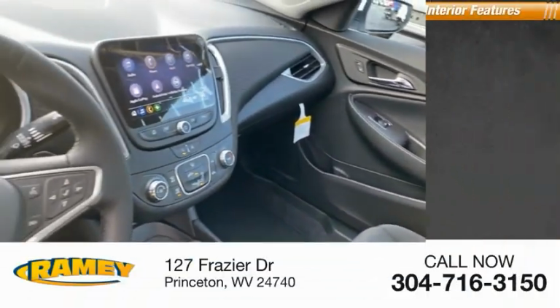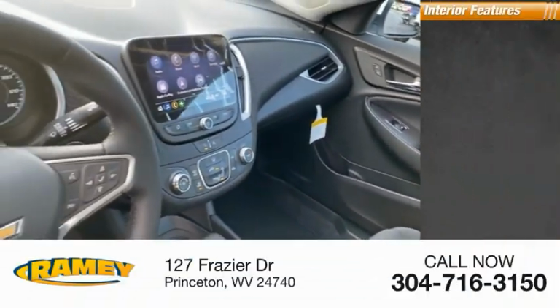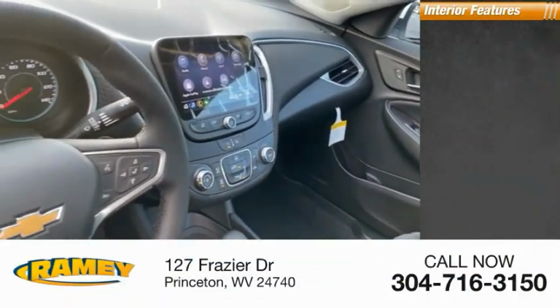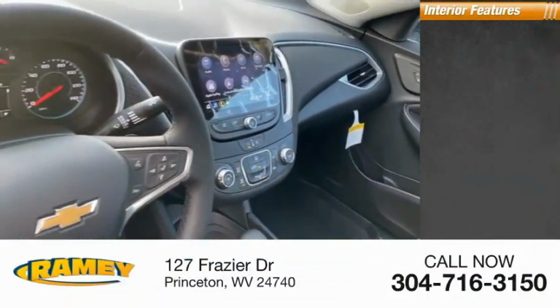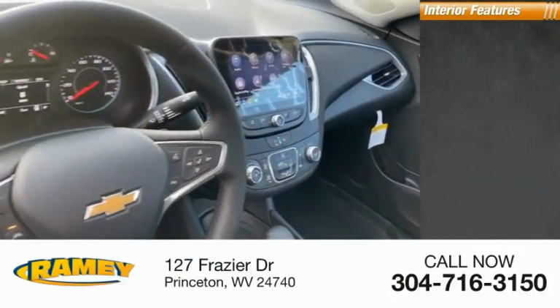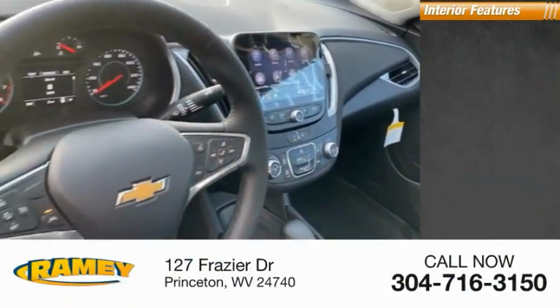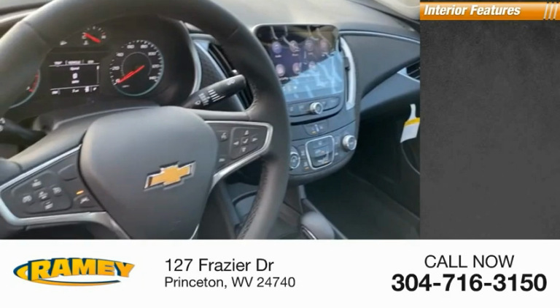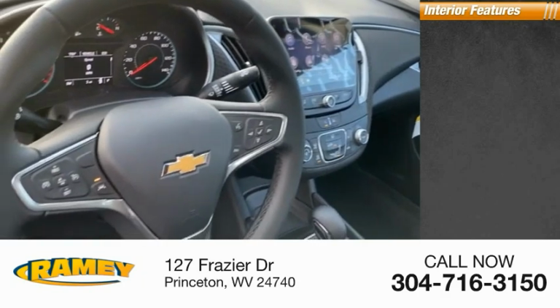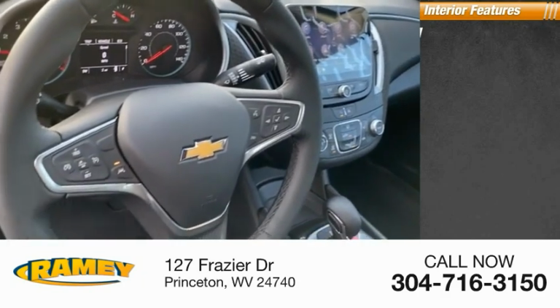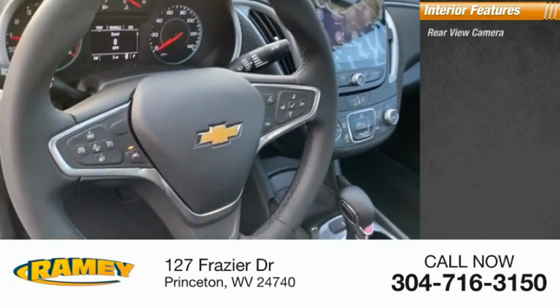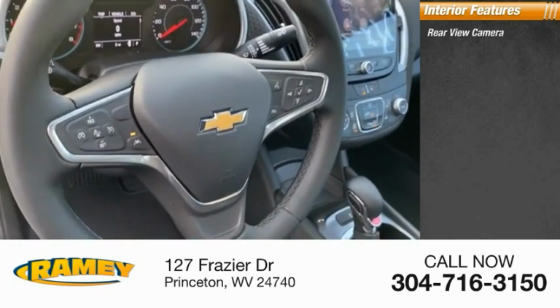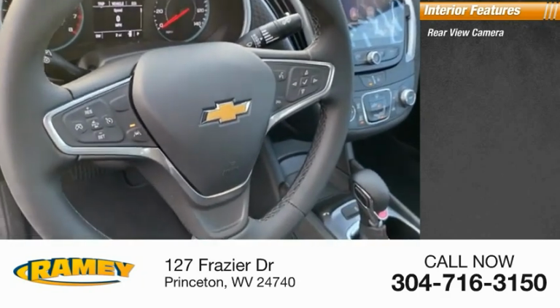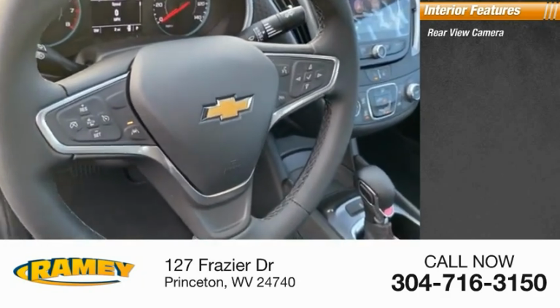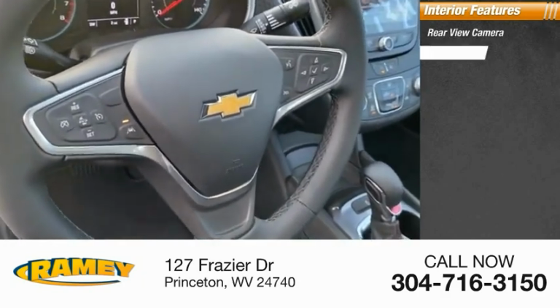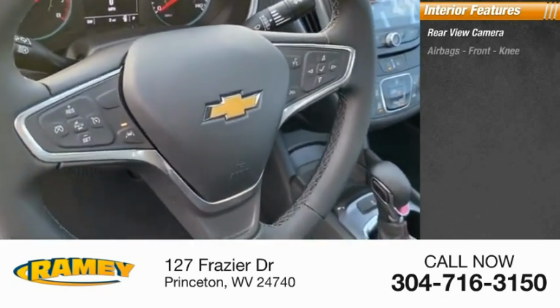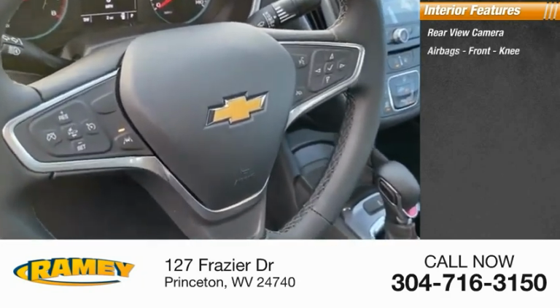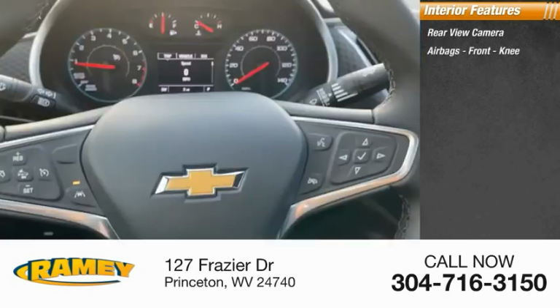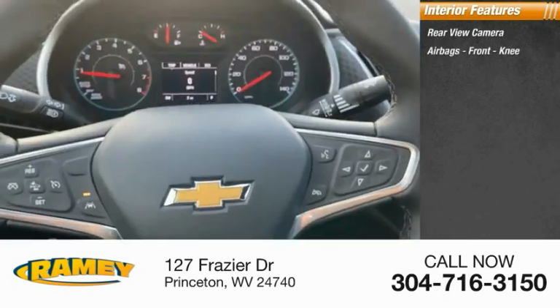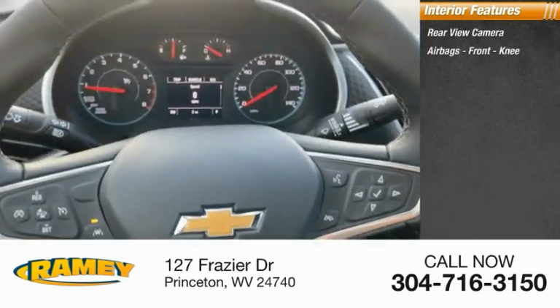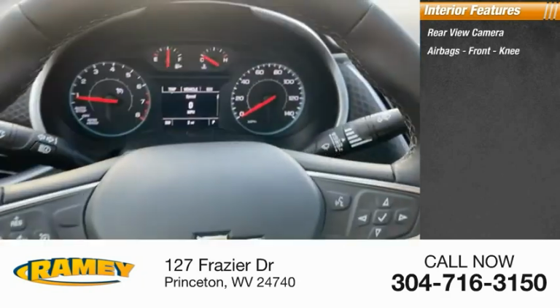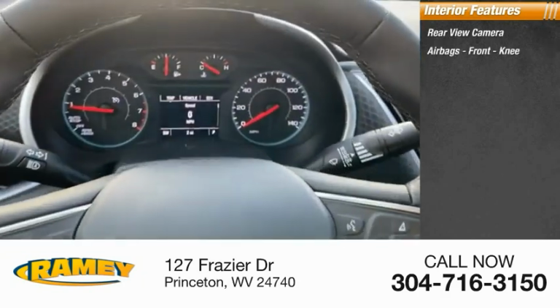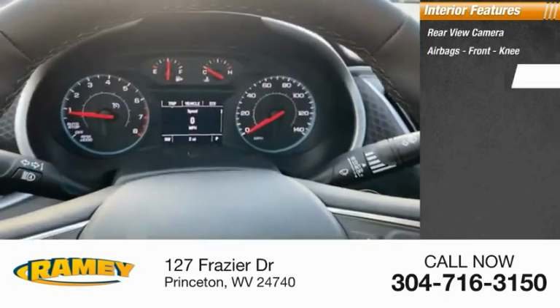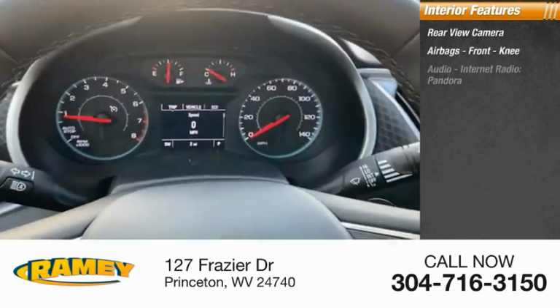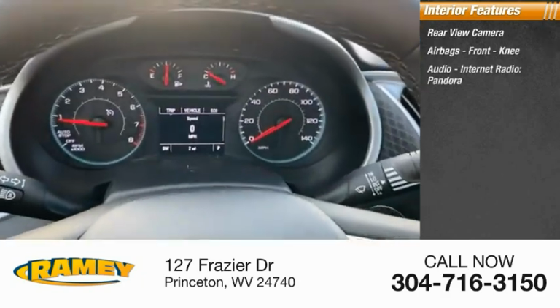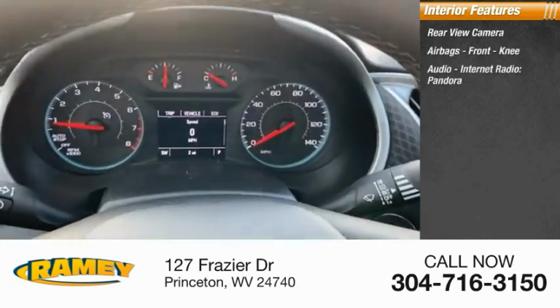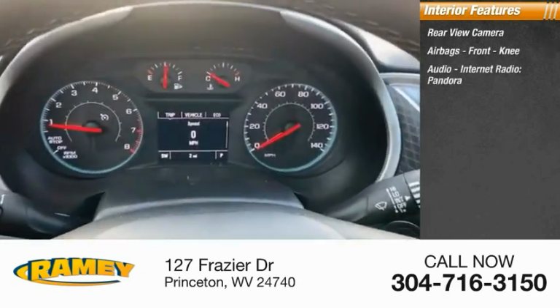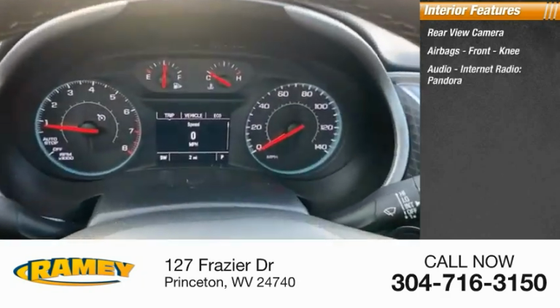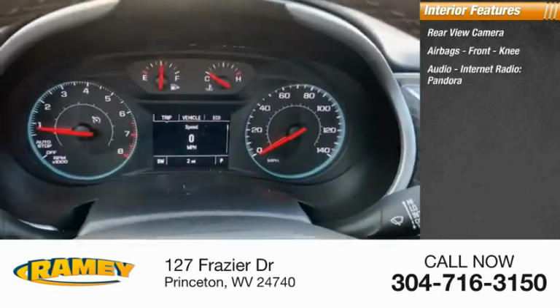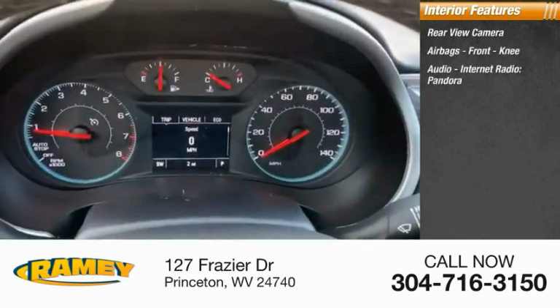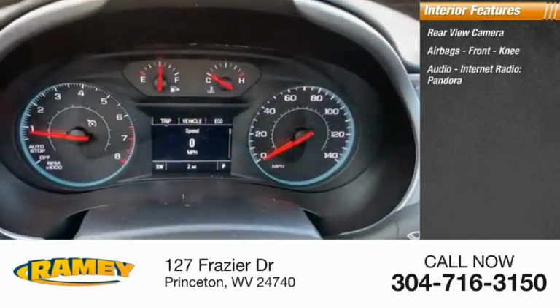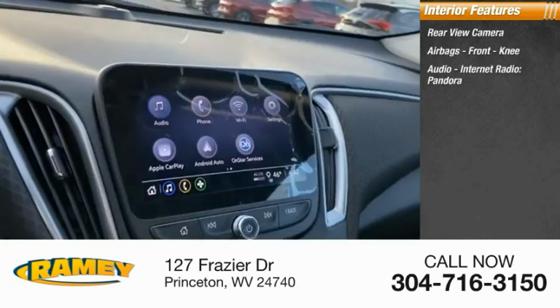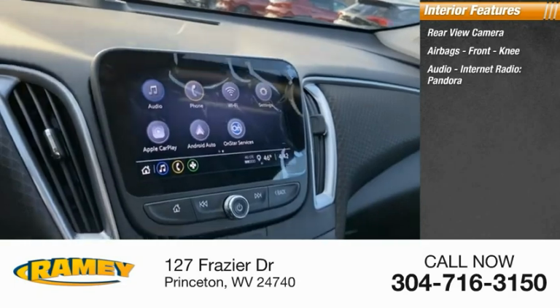Inside you'll find a rear view camera, airbags, front knee airbag, audio, internet radio, and Pandora.